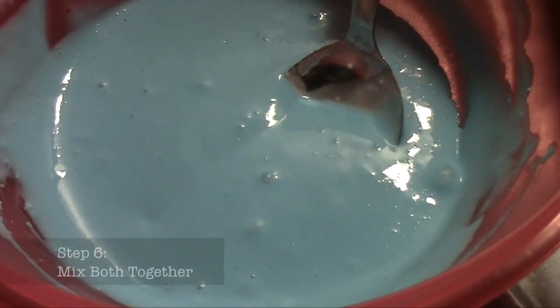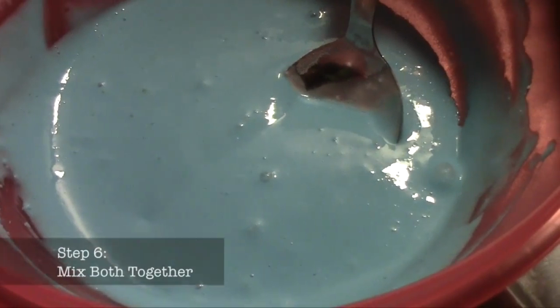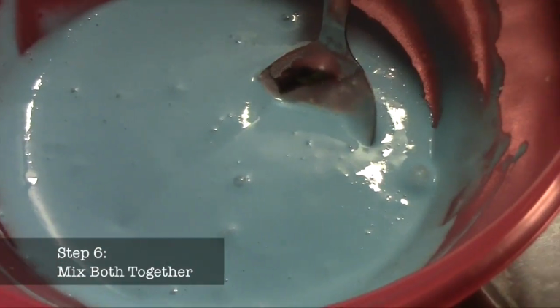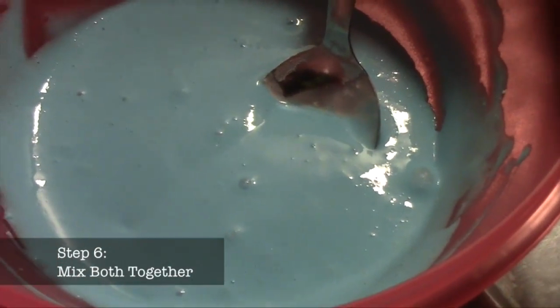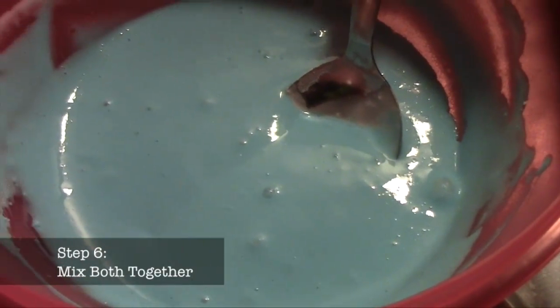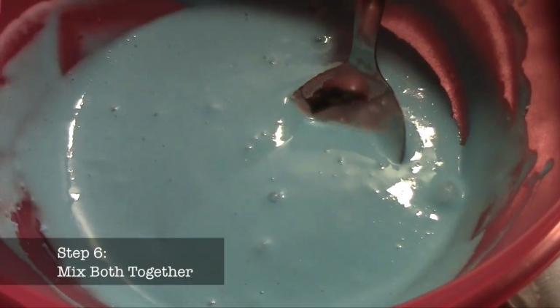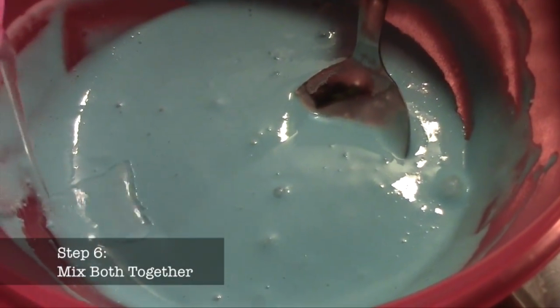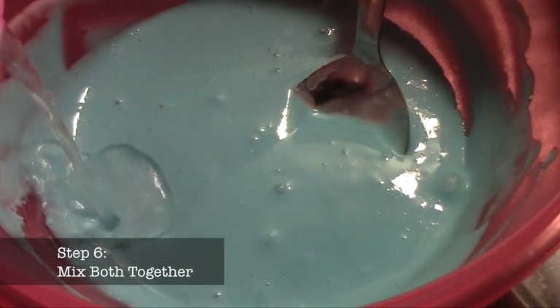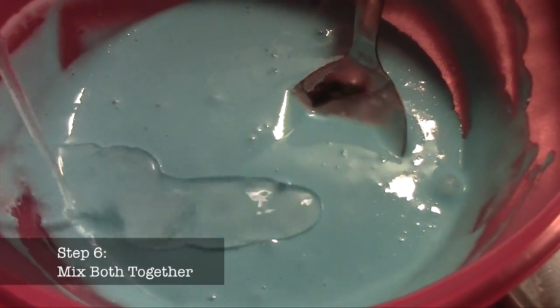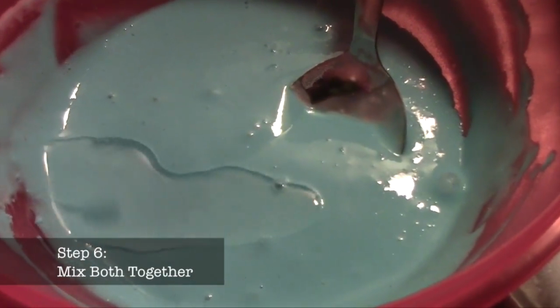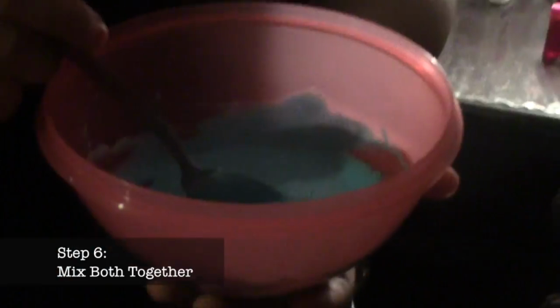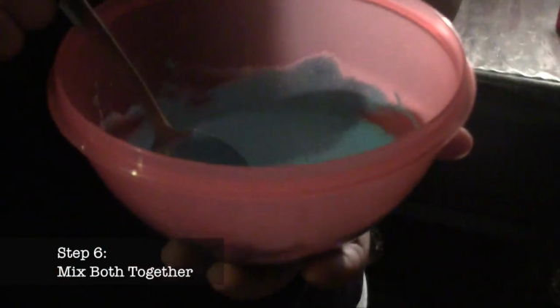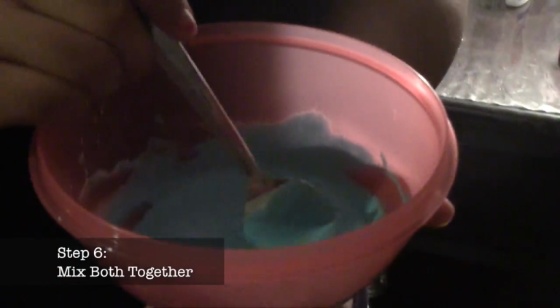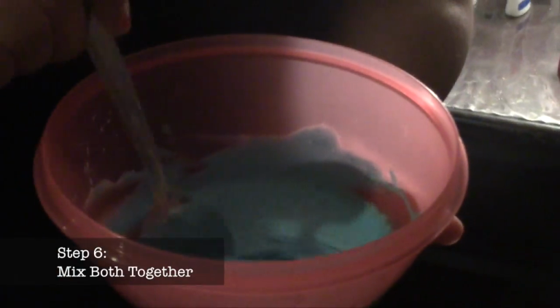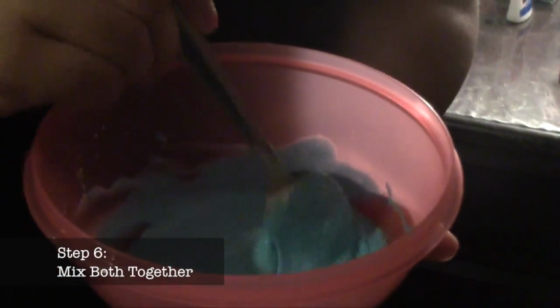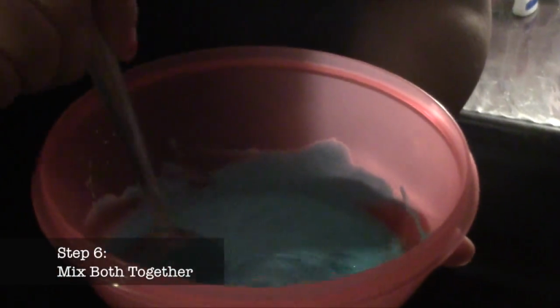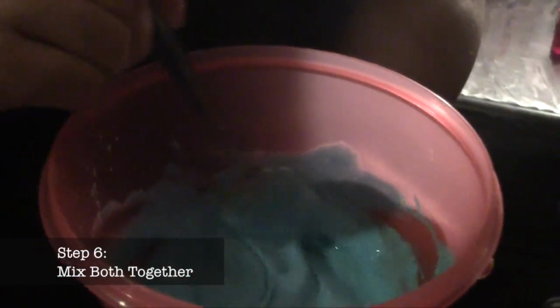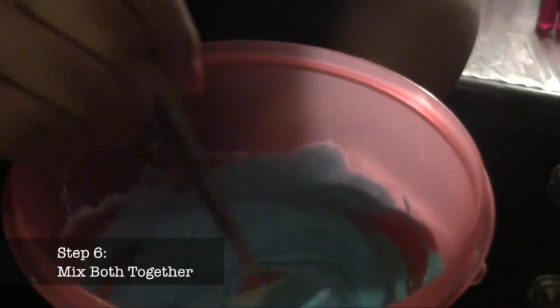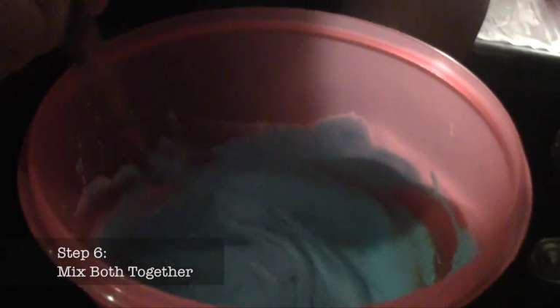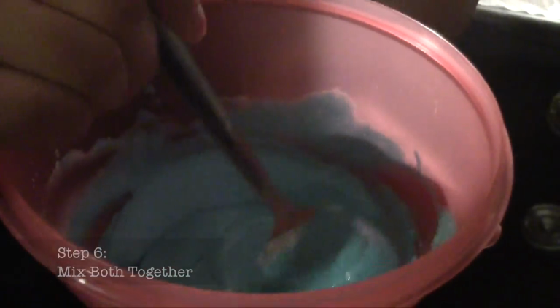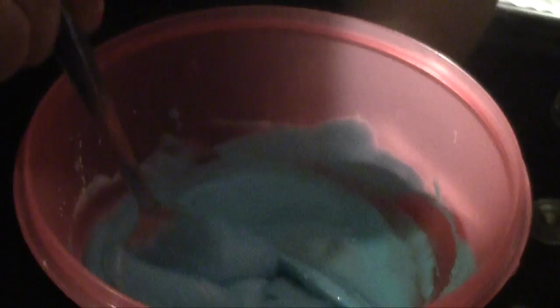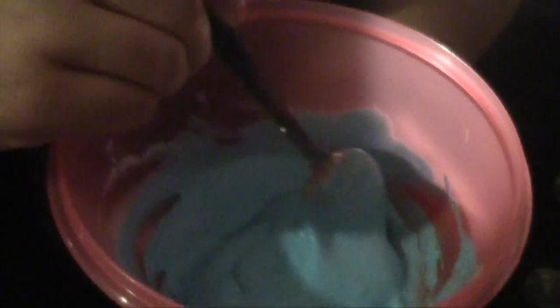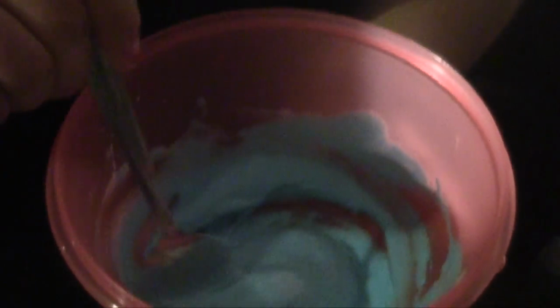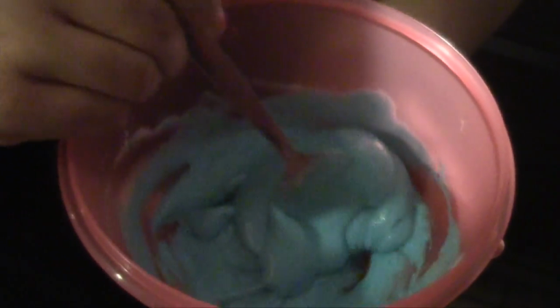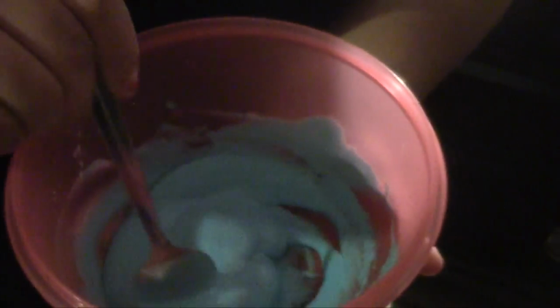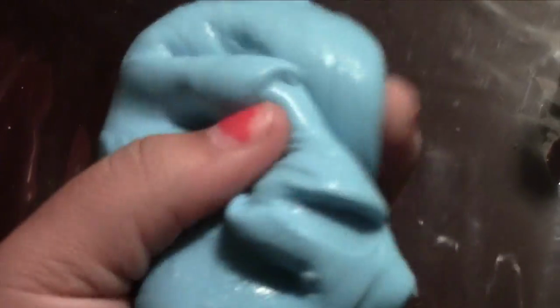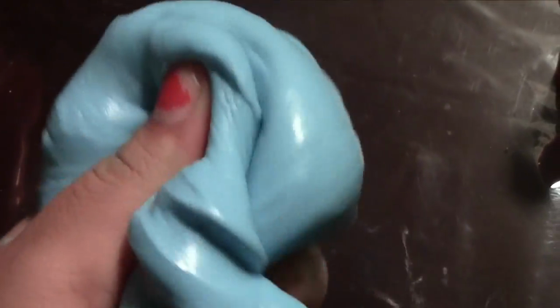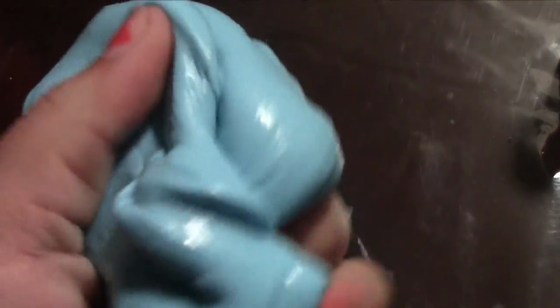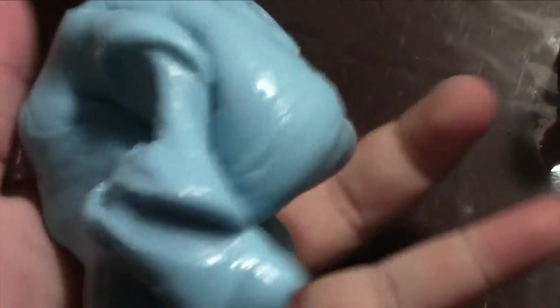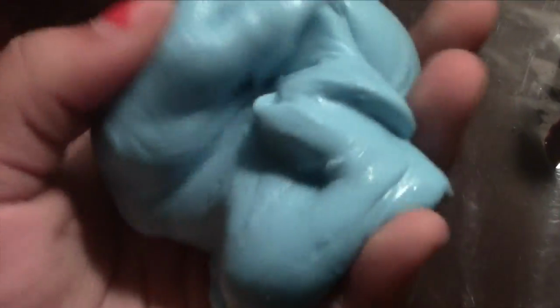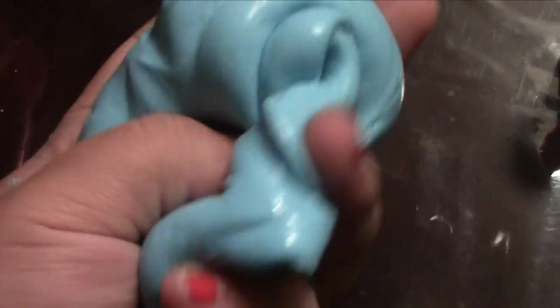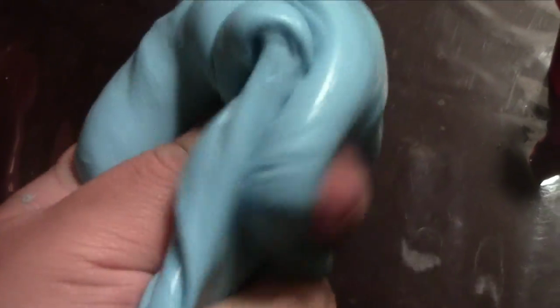Once you mix that, go ahead and pour it into your mixture slowly, until you get the texture you want.